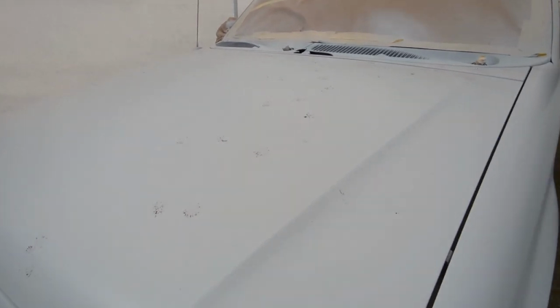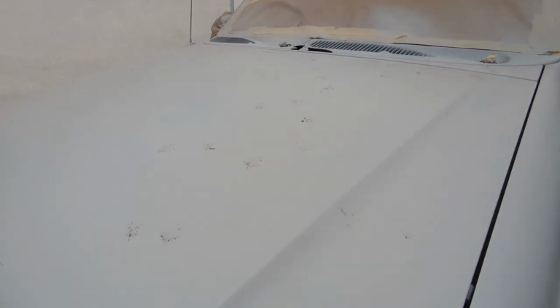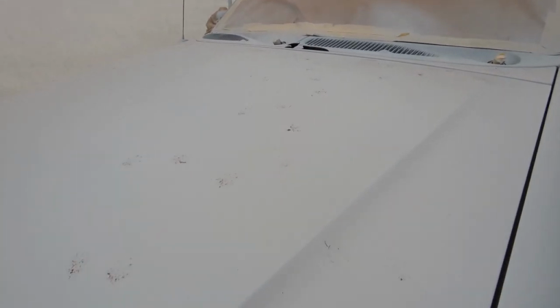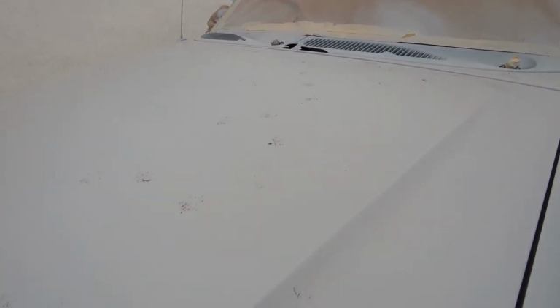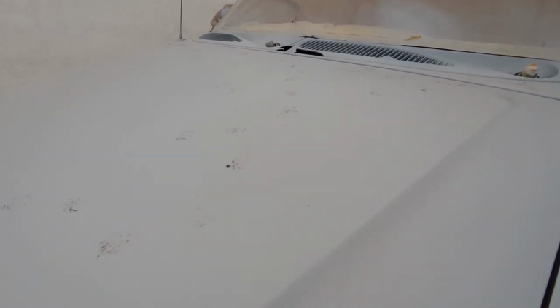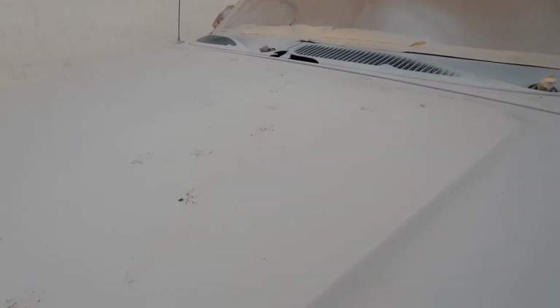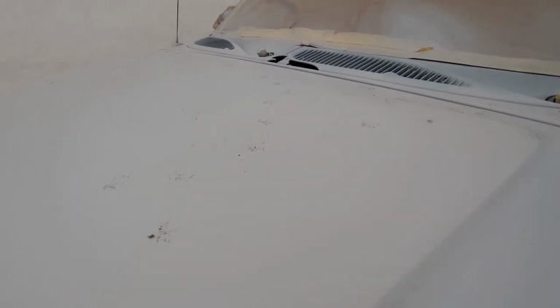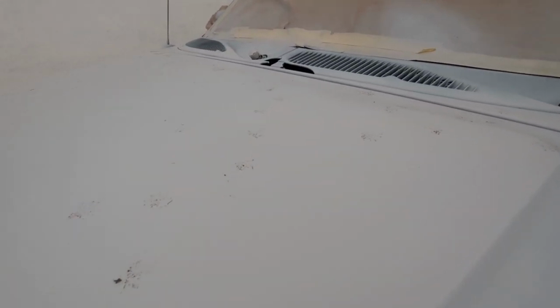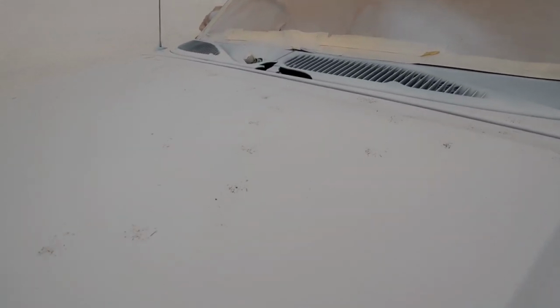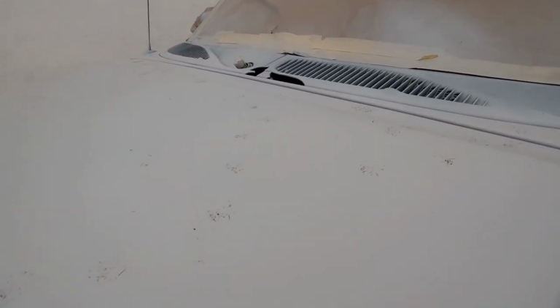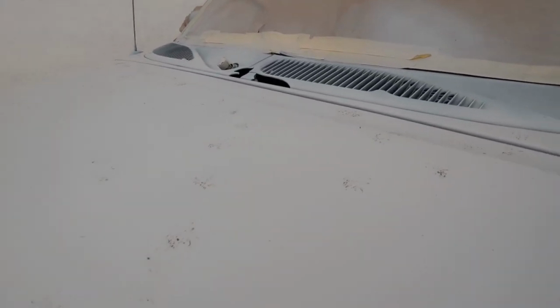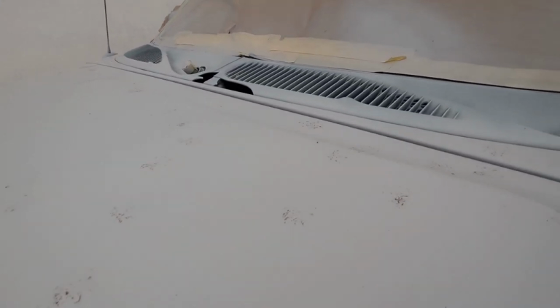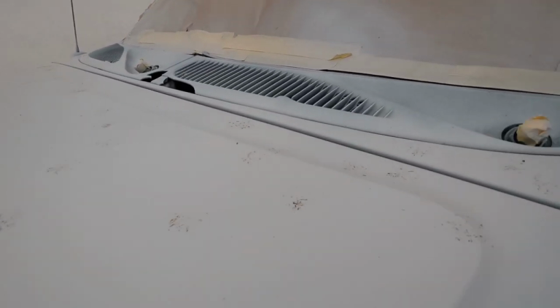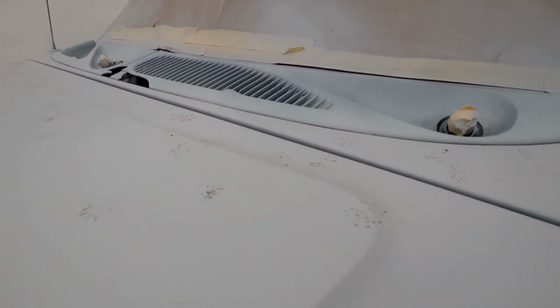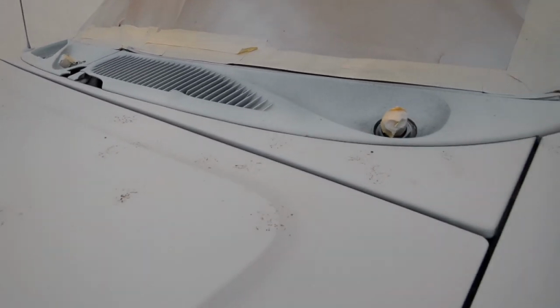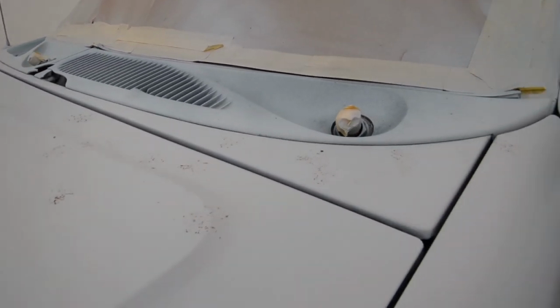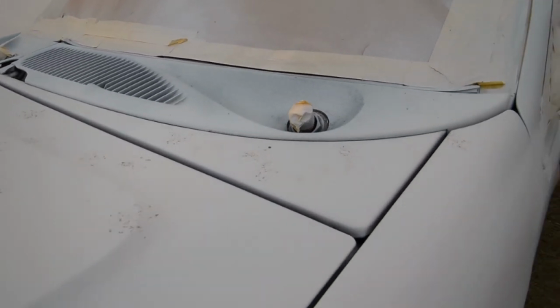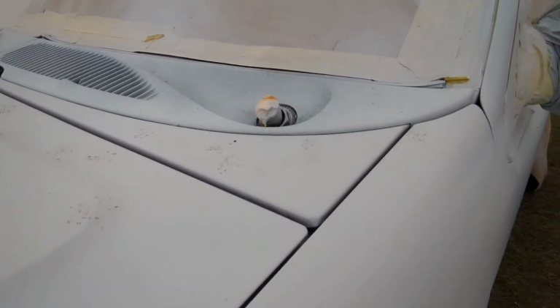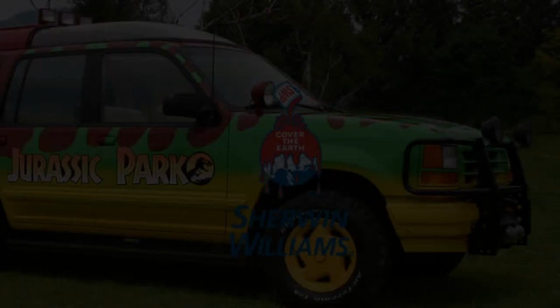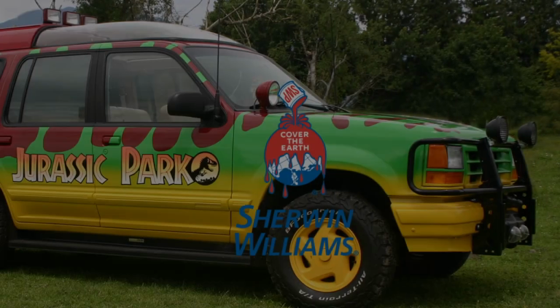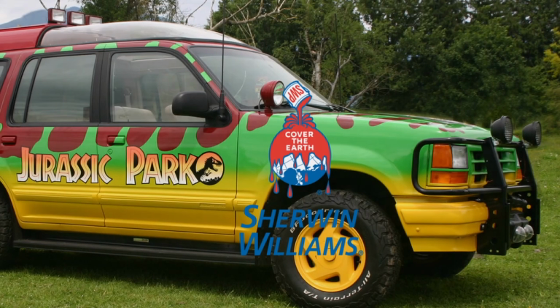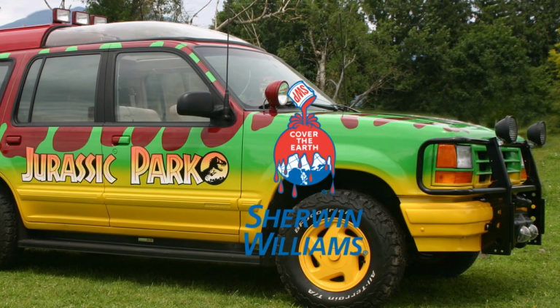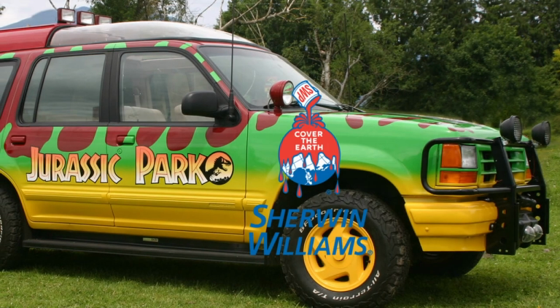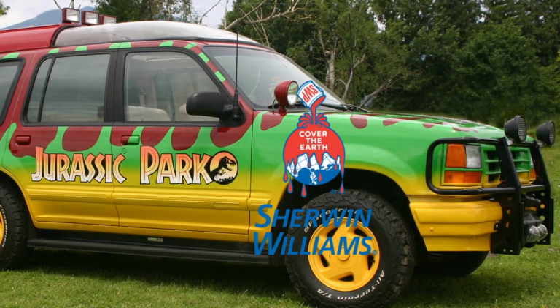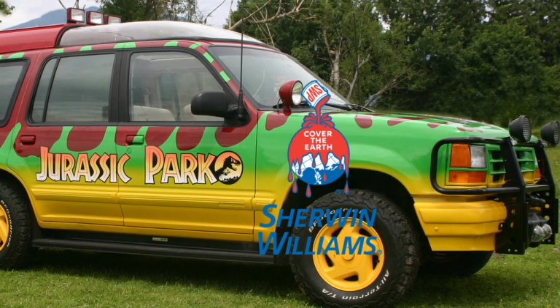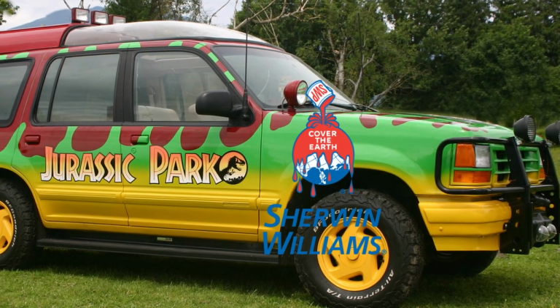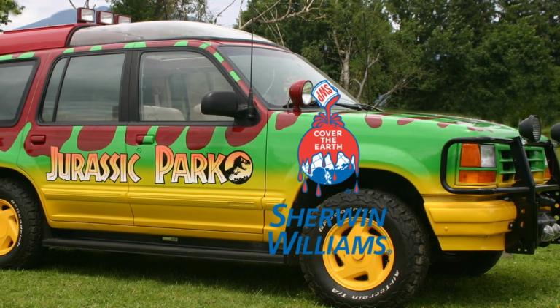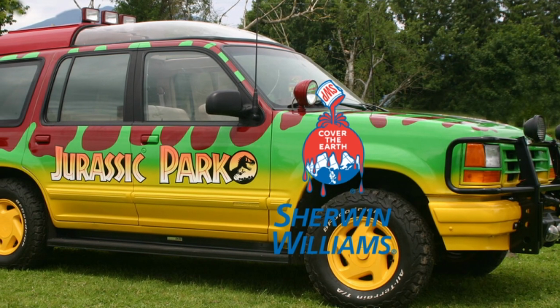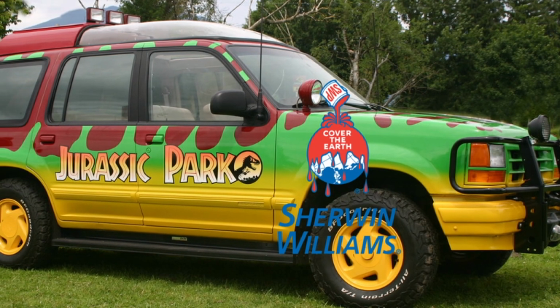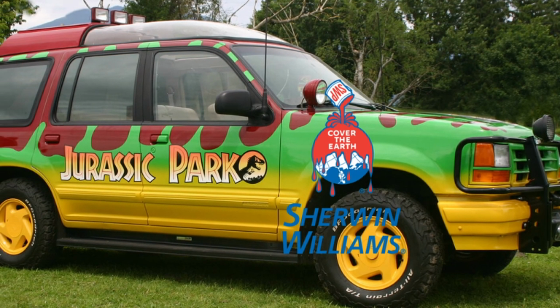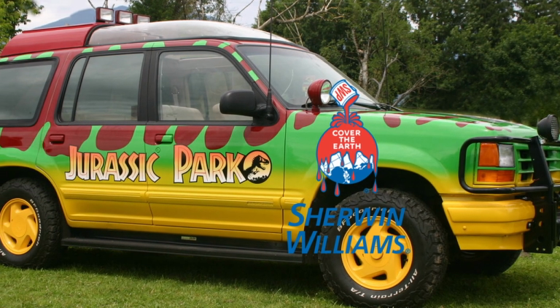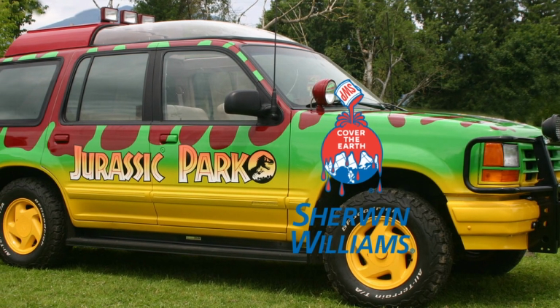There are cat paw prints all over the car — everywhere you can stand, there are paw prints. The paint scheme has three different colors, and you can get the most accurate option available from Sherwin-Williams.